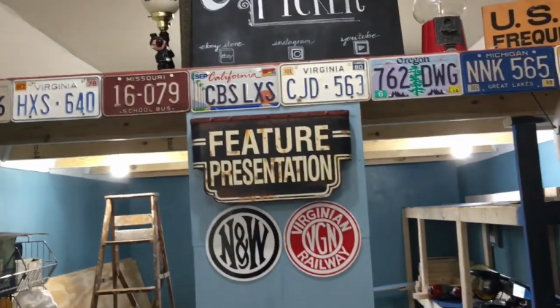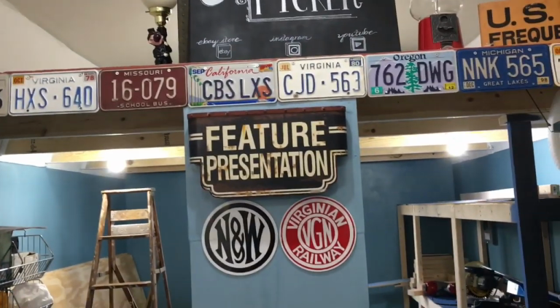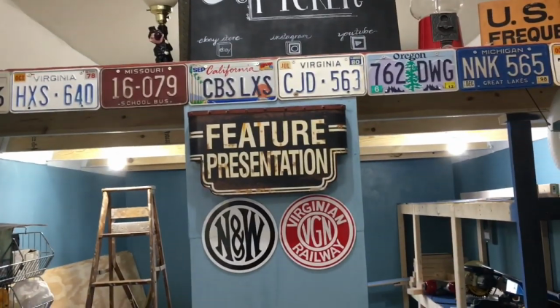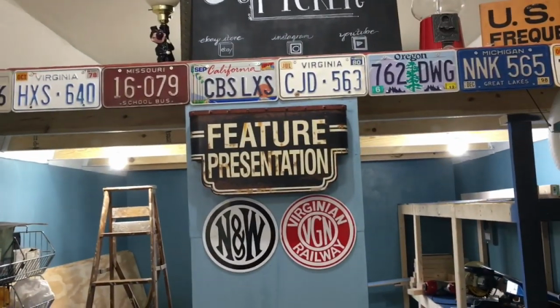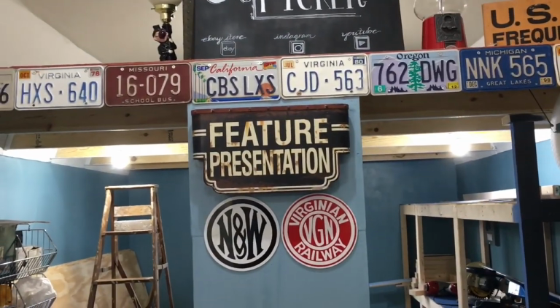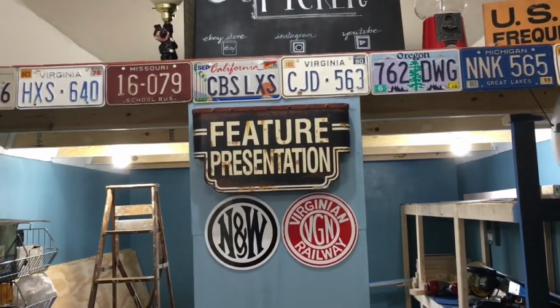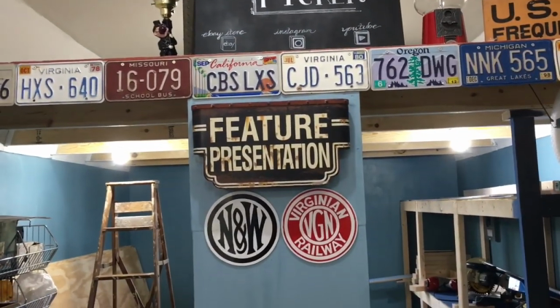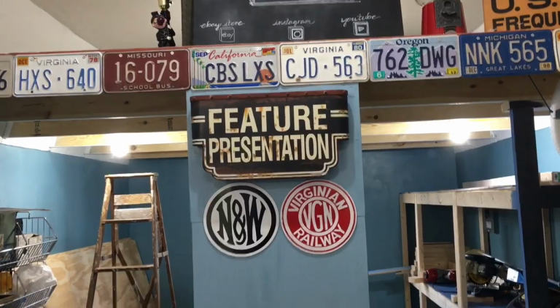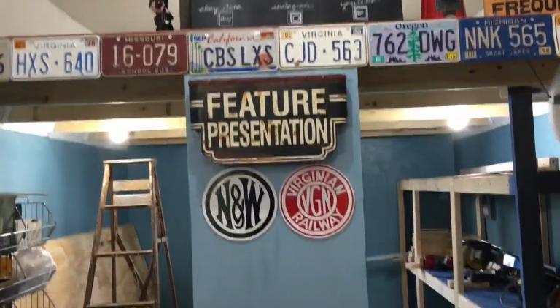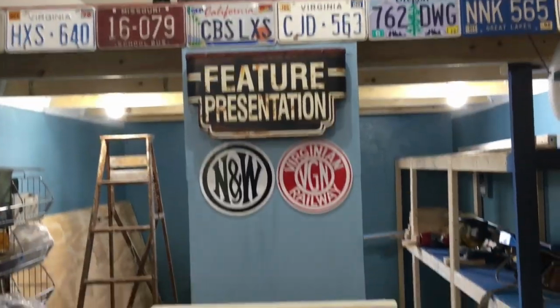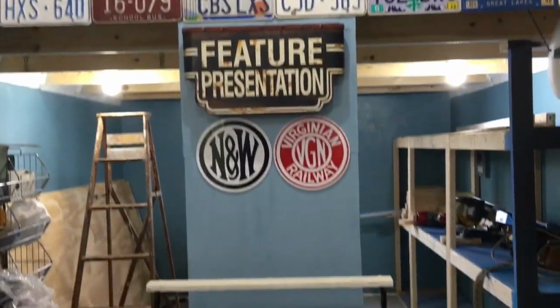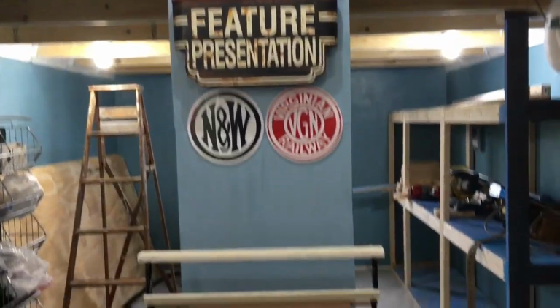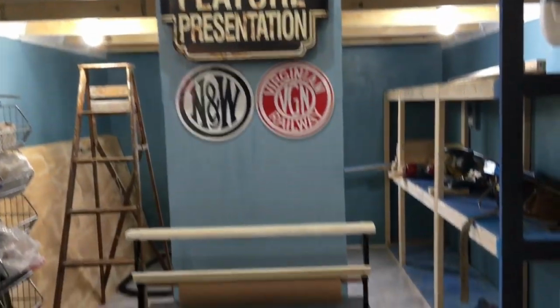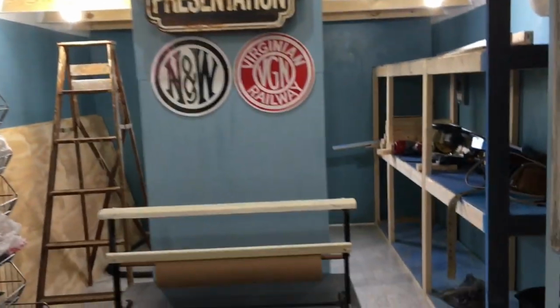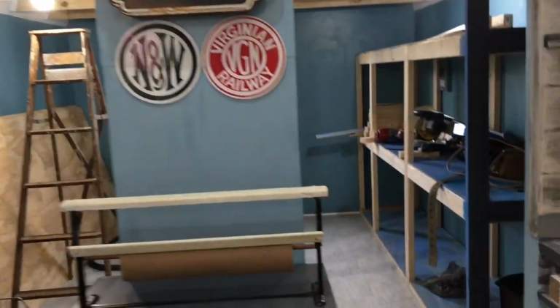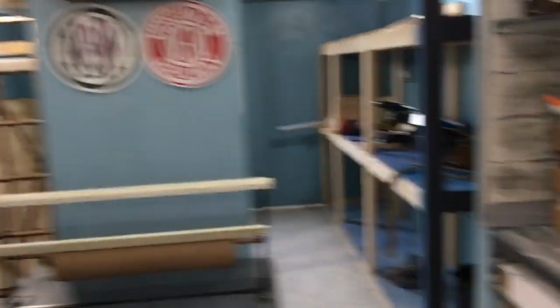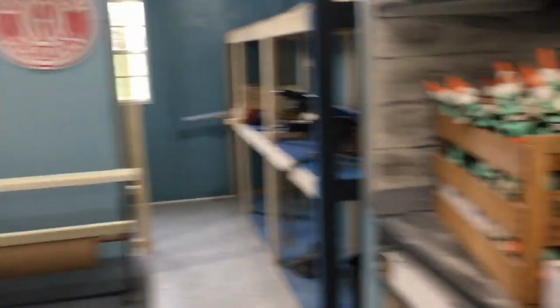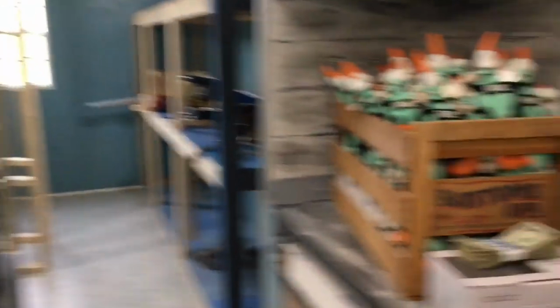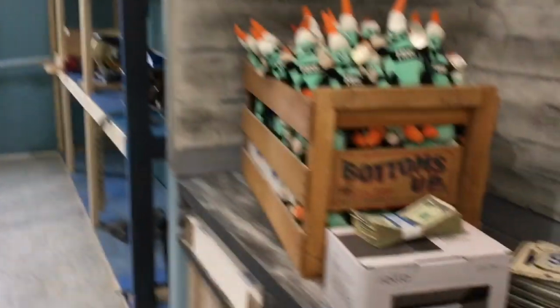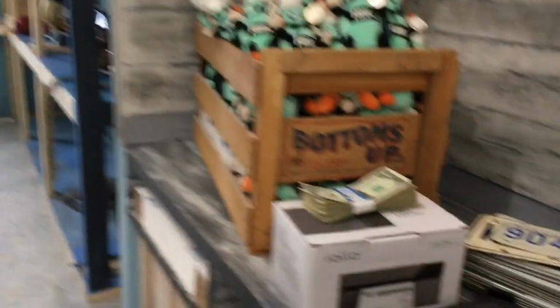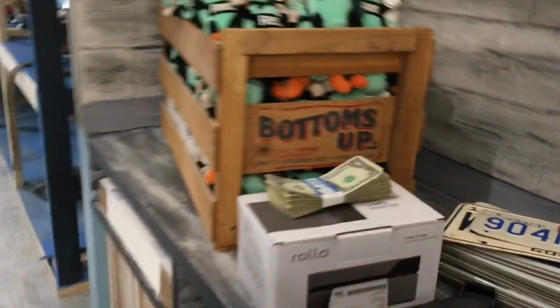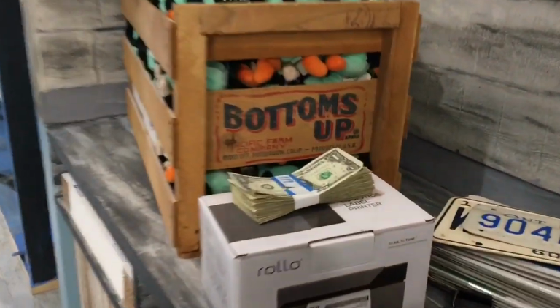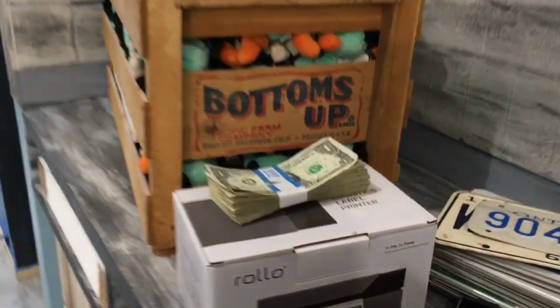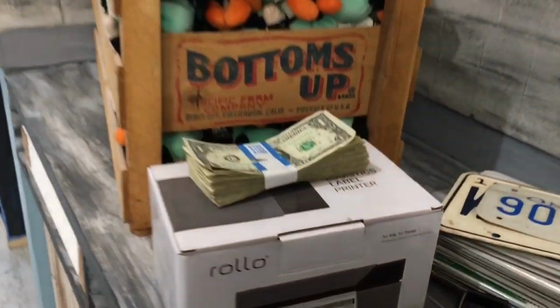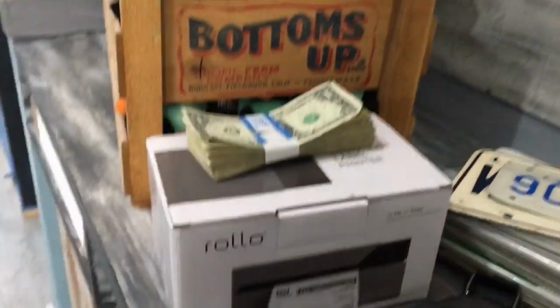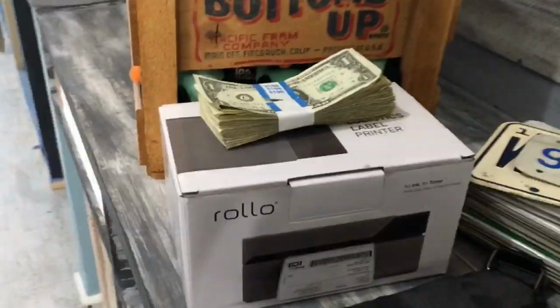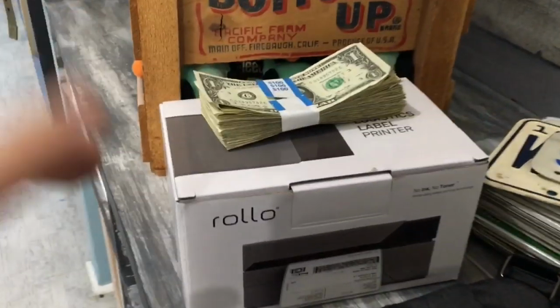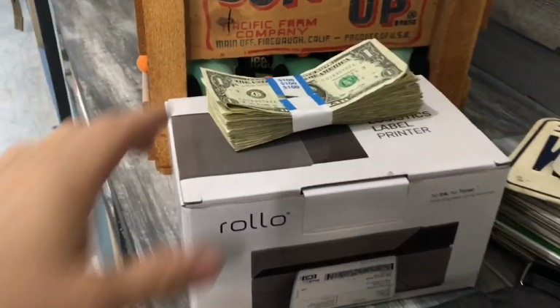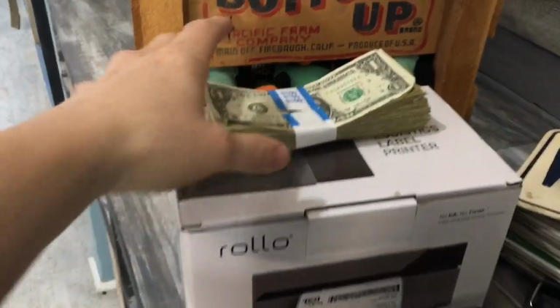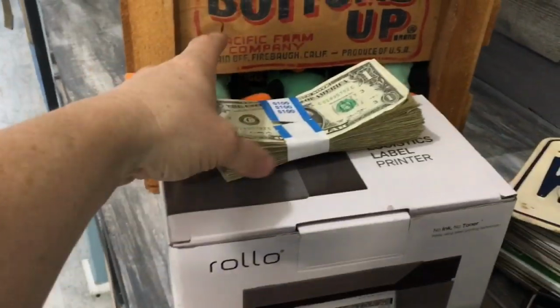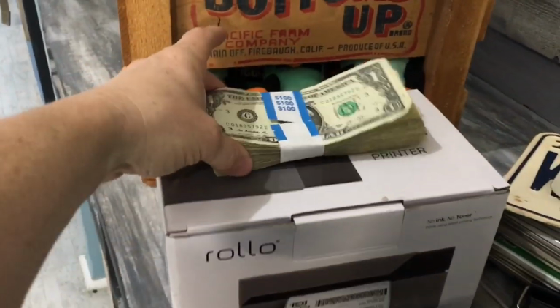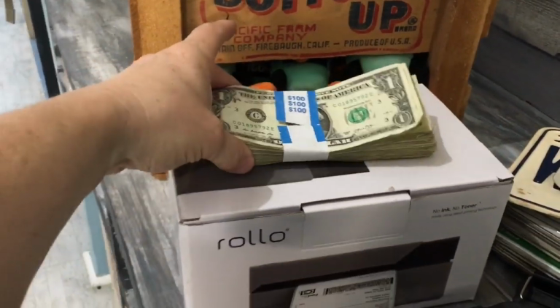All right, we are going to do our giveaway in just a little bit, and we are going to be giving away a Rolo or $100.